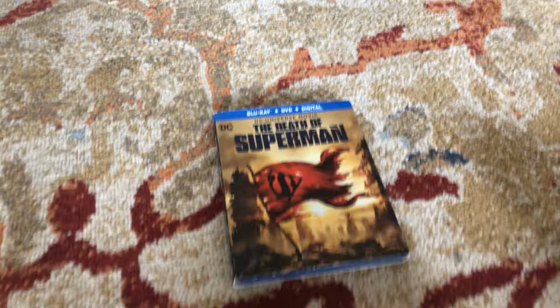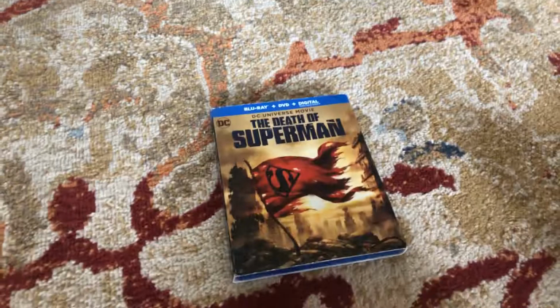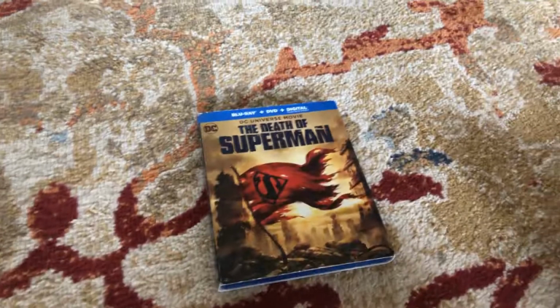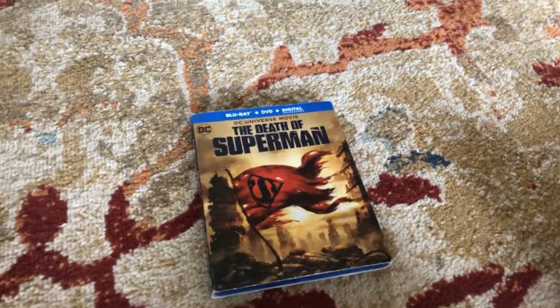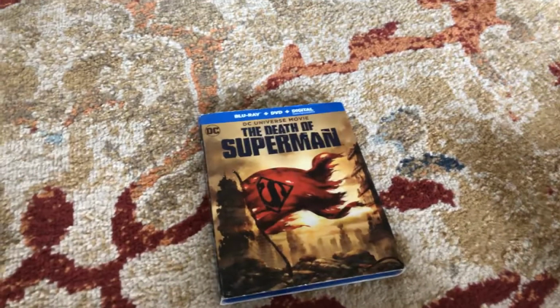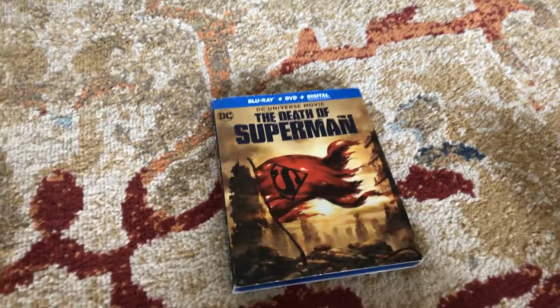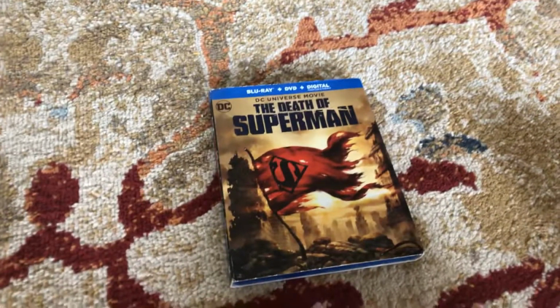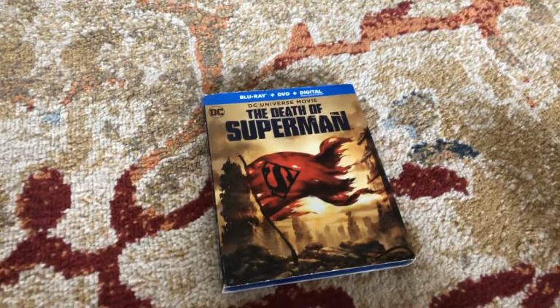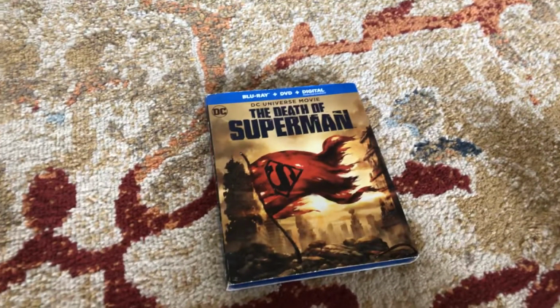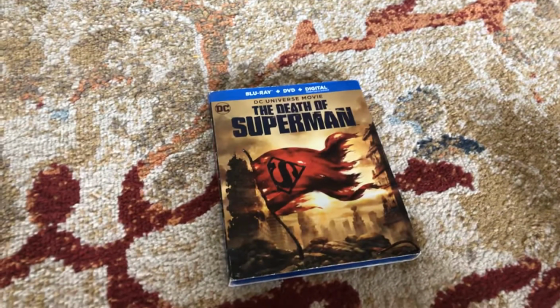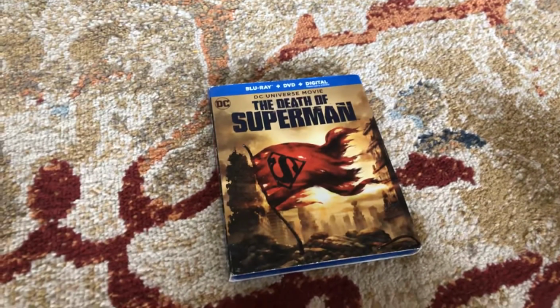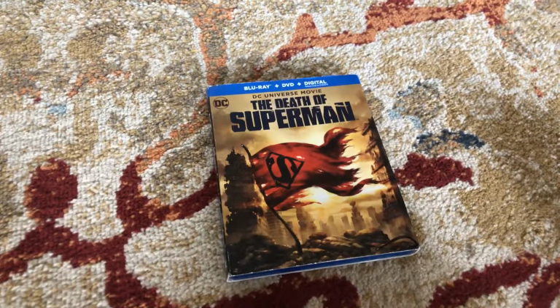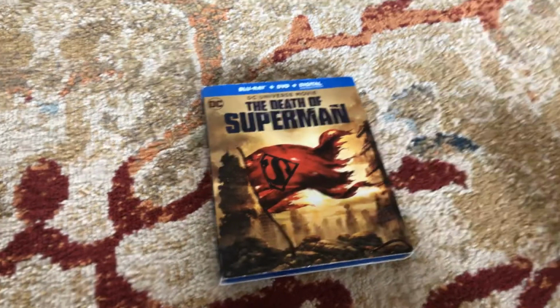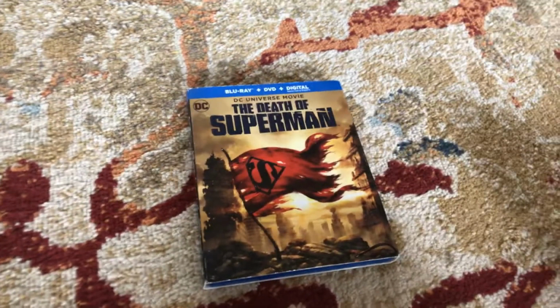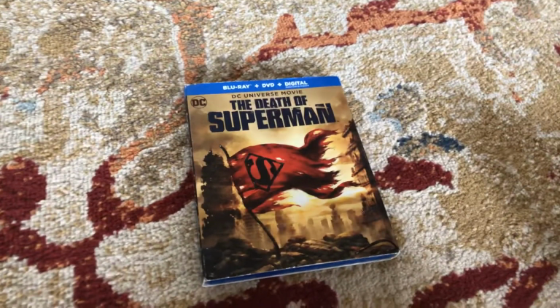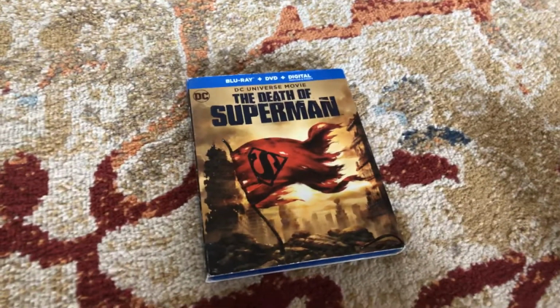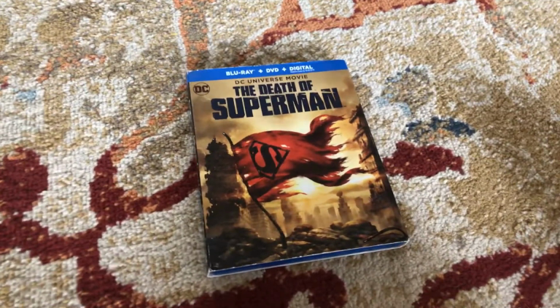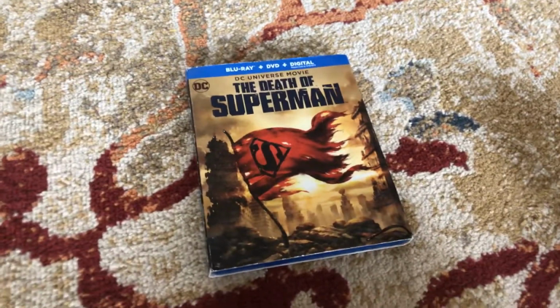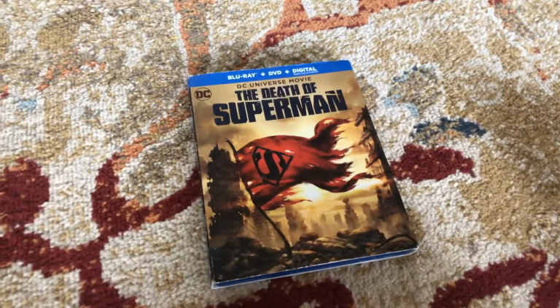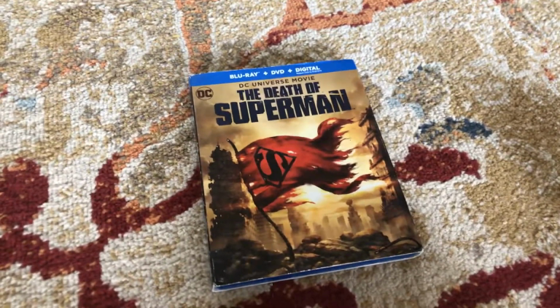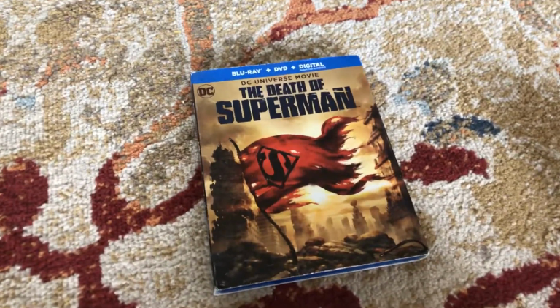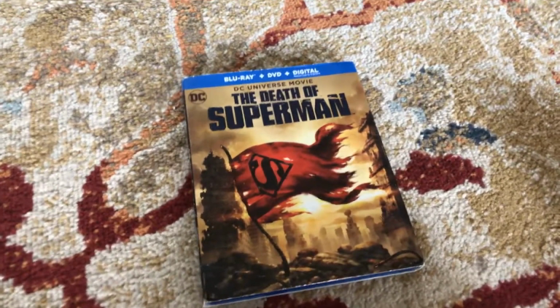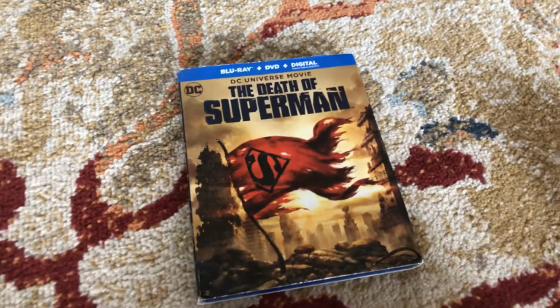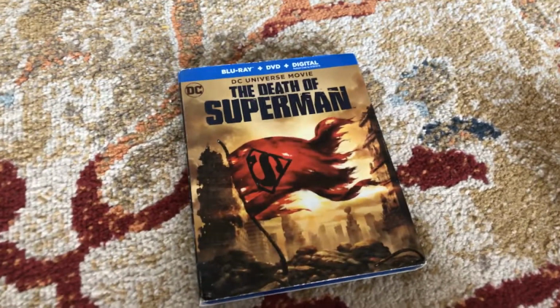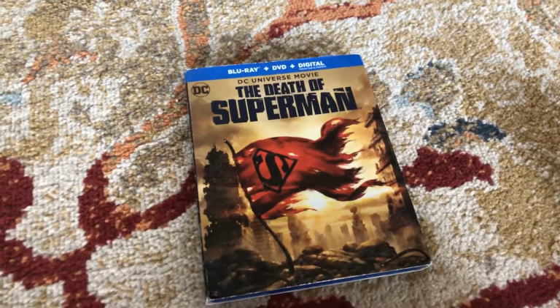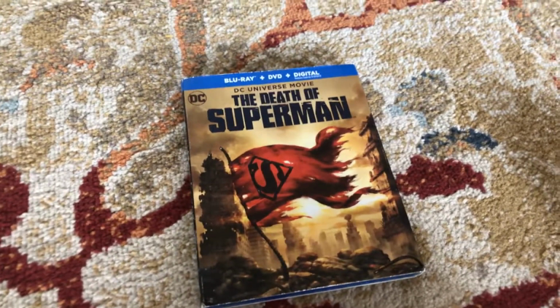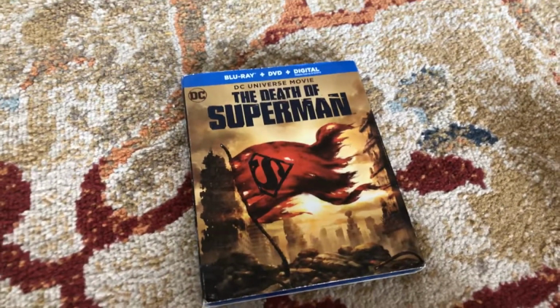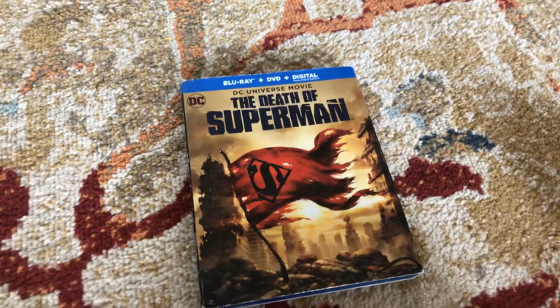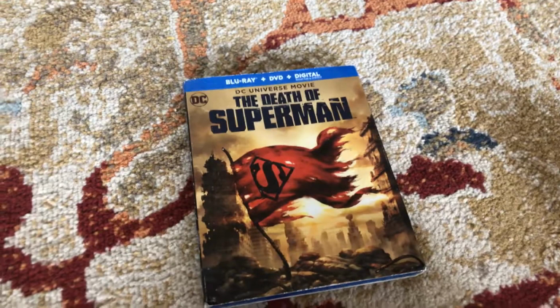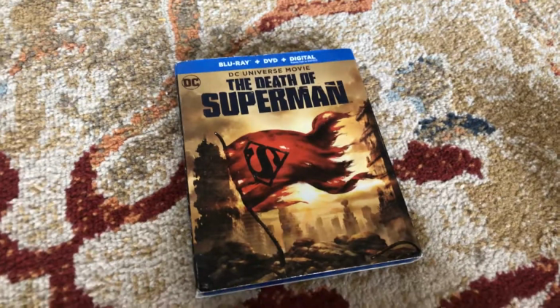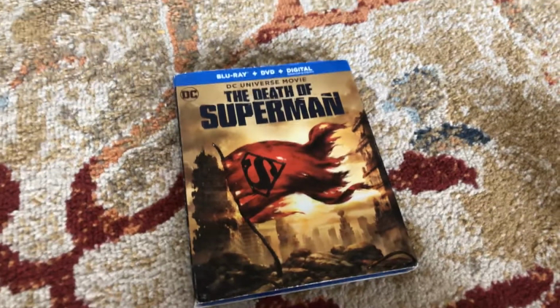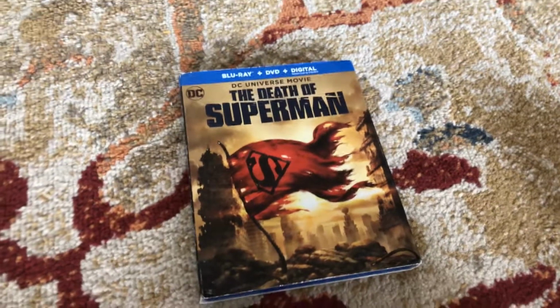Hey y'all, I'm back from the MVP episode. Today I'll be reviewing Gigi Universe's movie, The Death of Steel Movie.